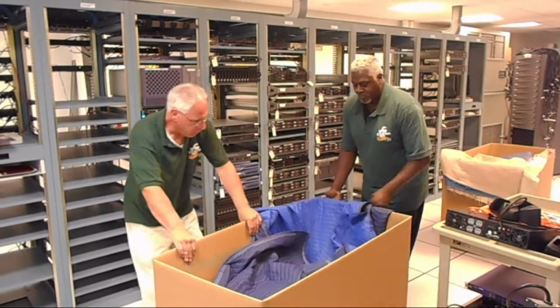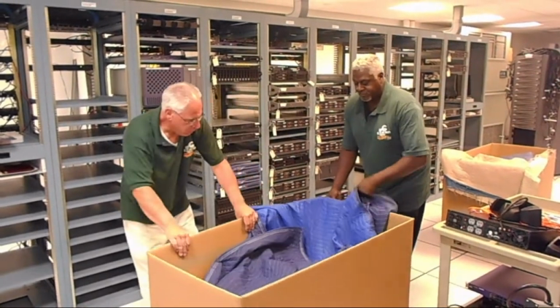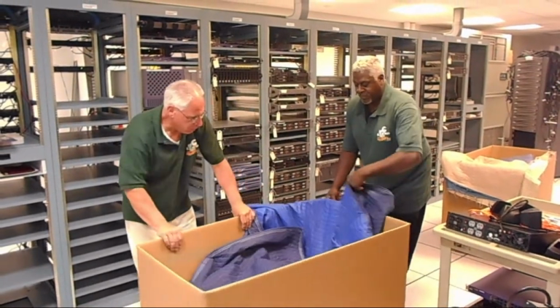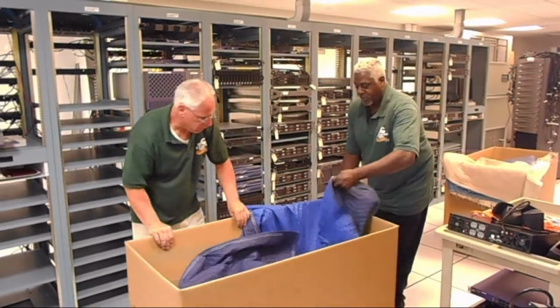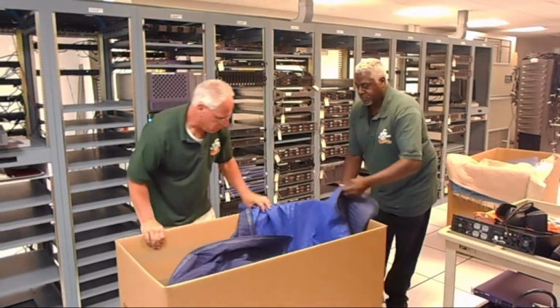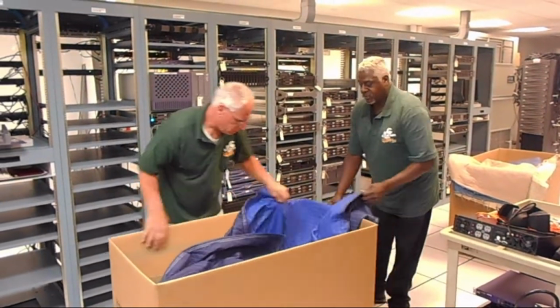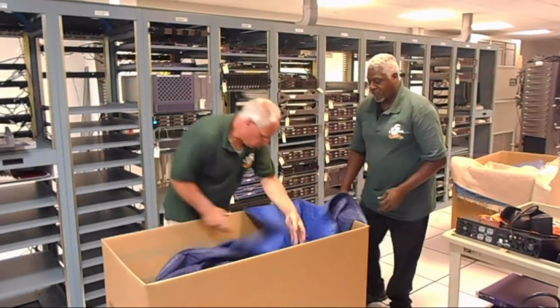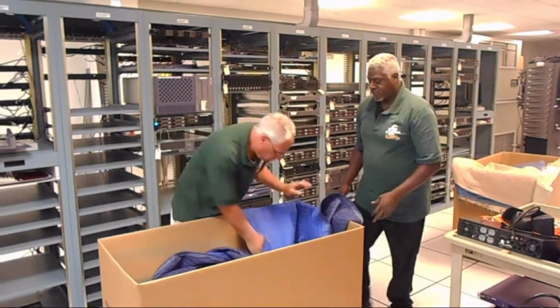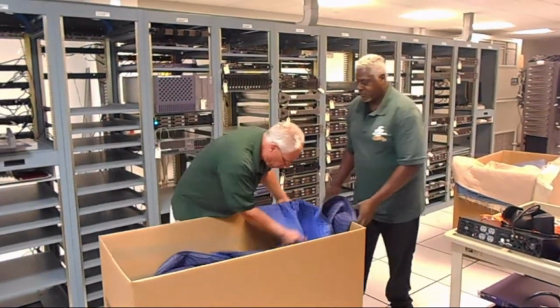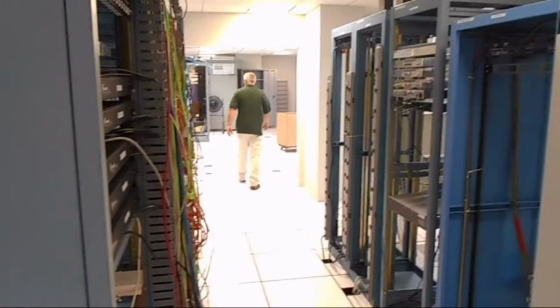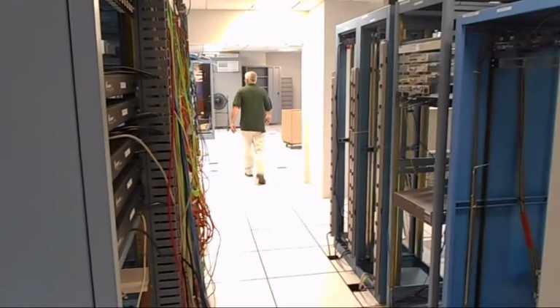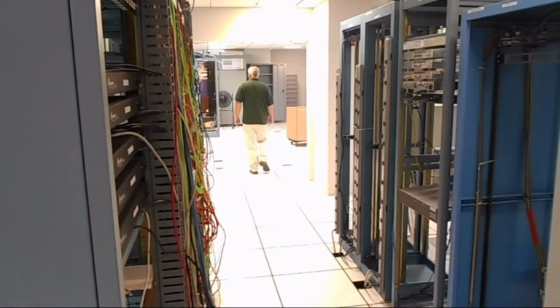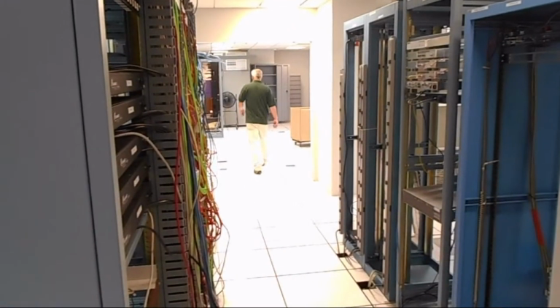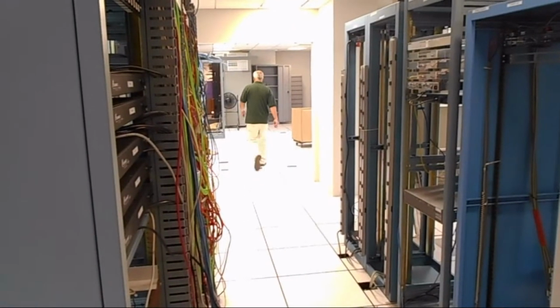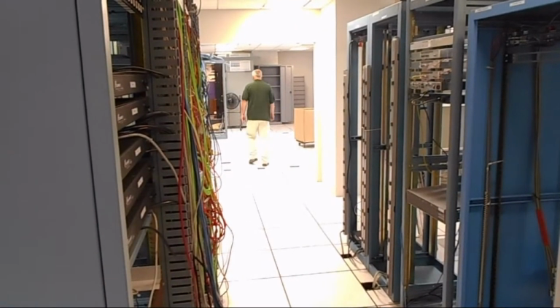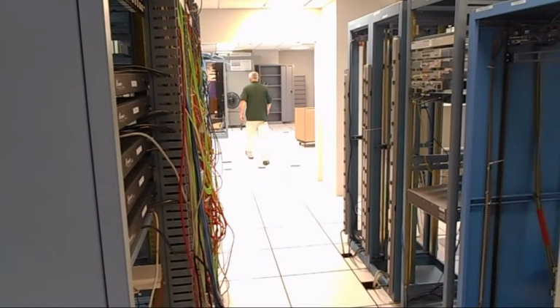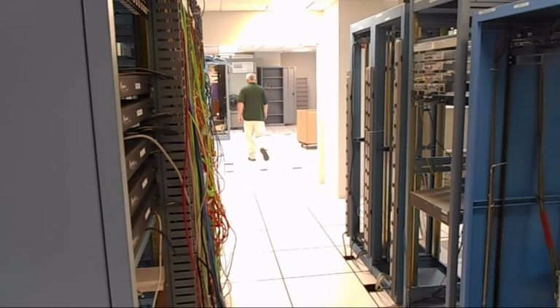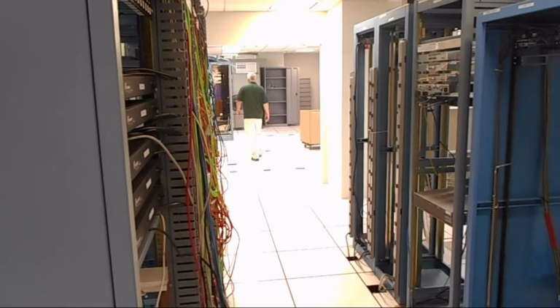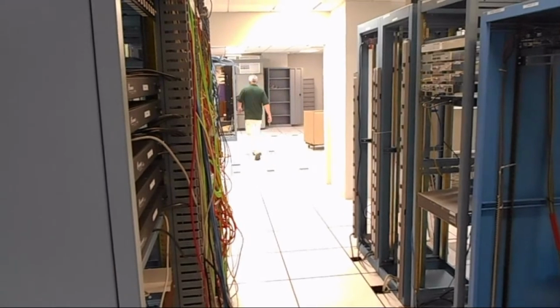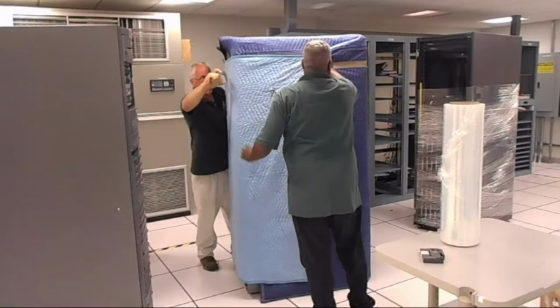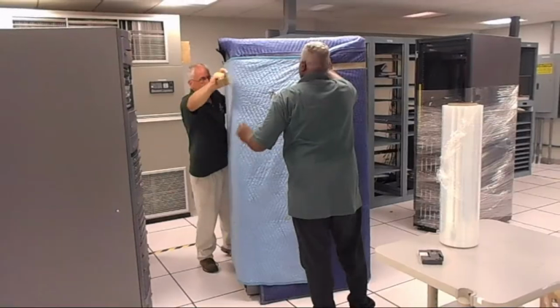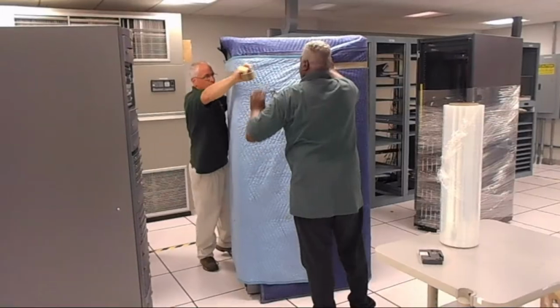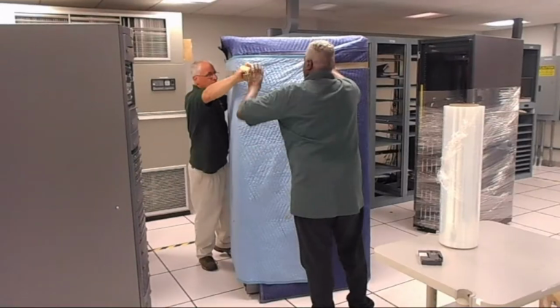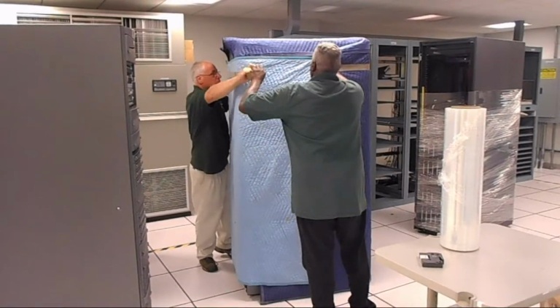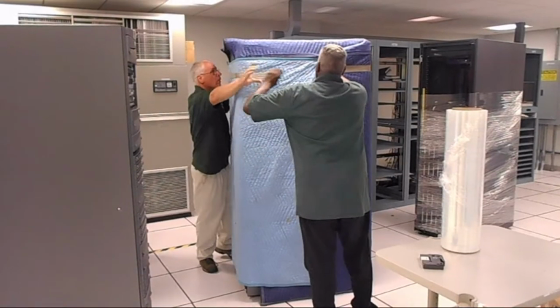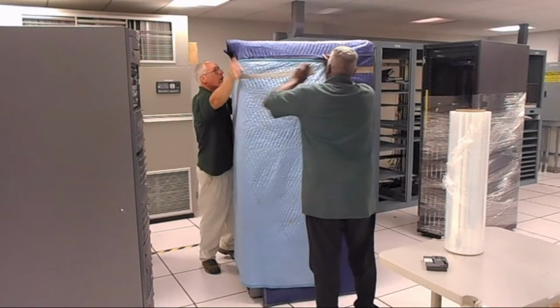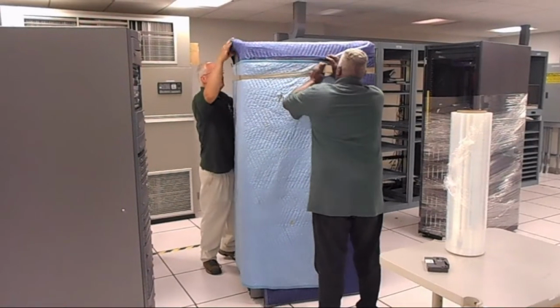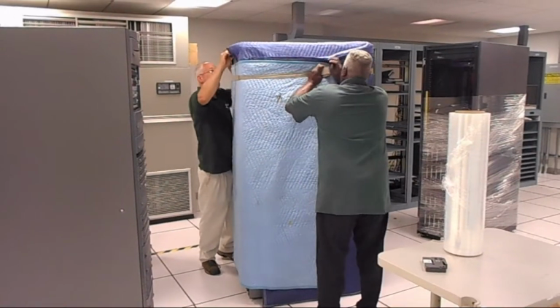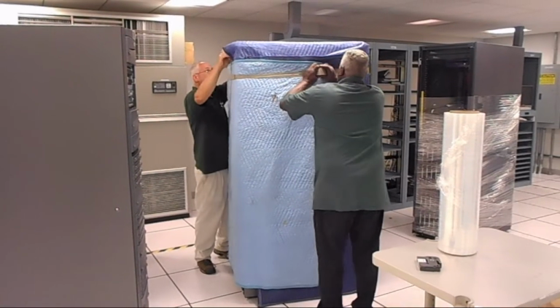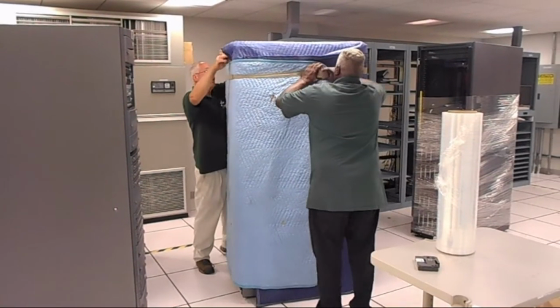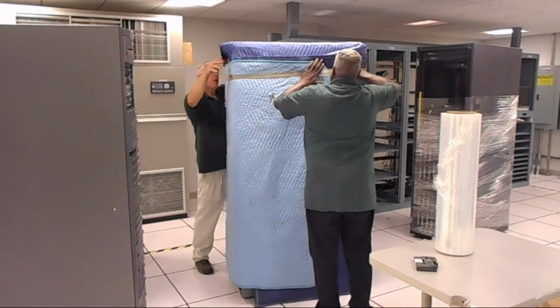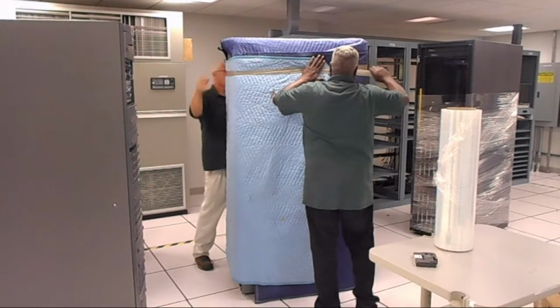Please call JD Carton & Son for your next computer, data center, office or lab move.